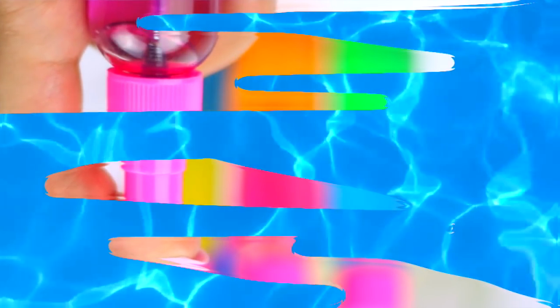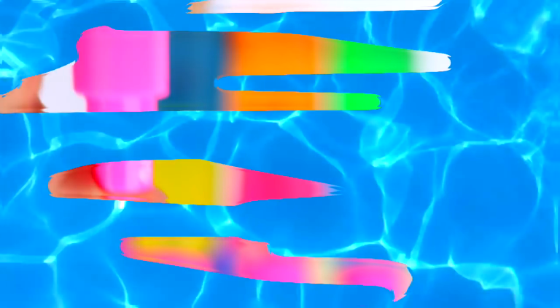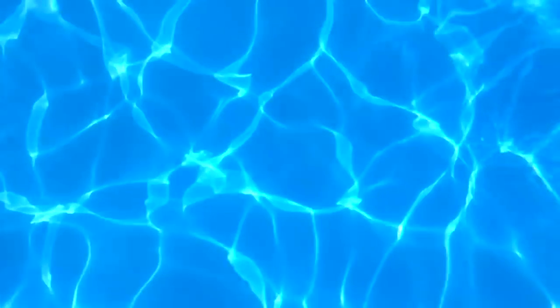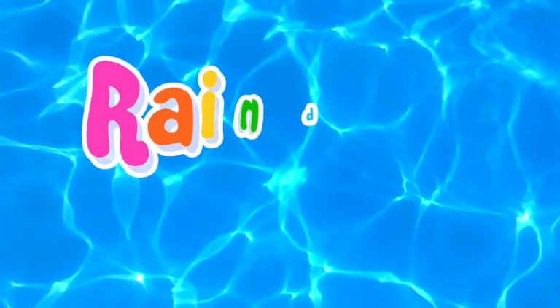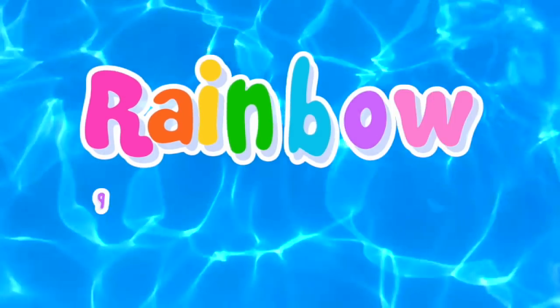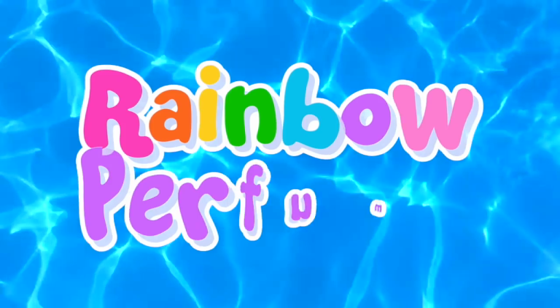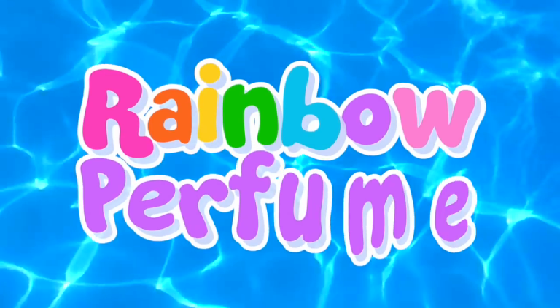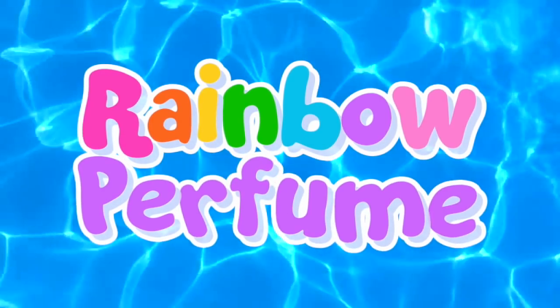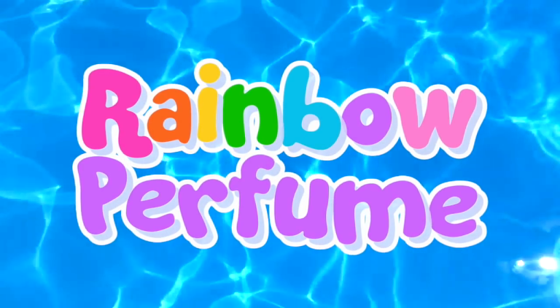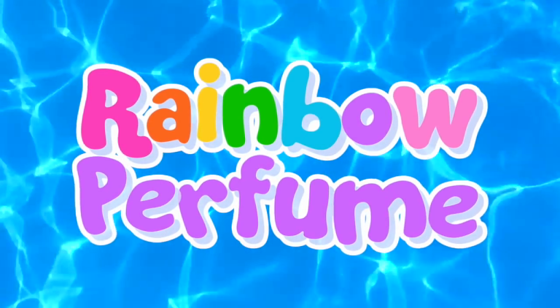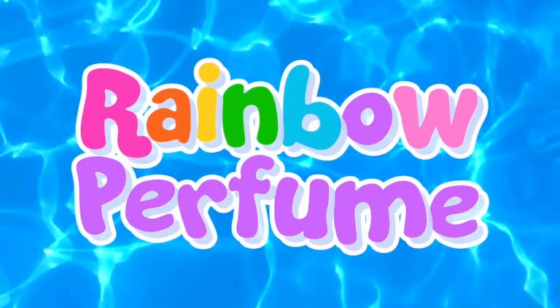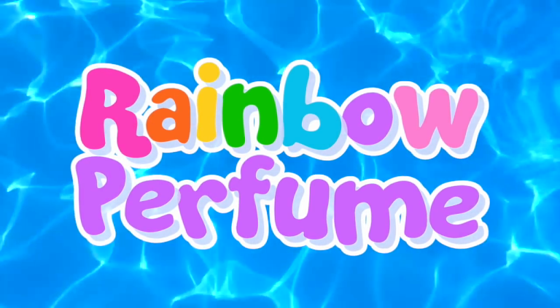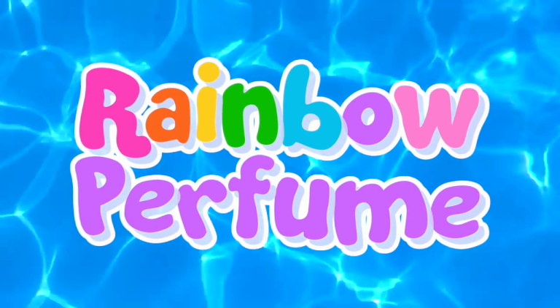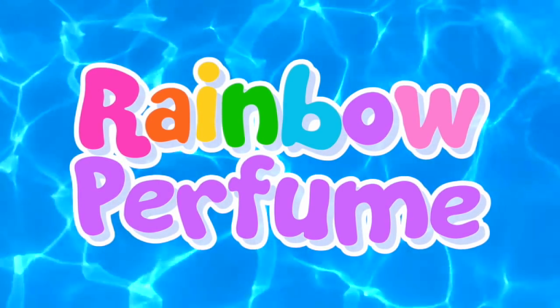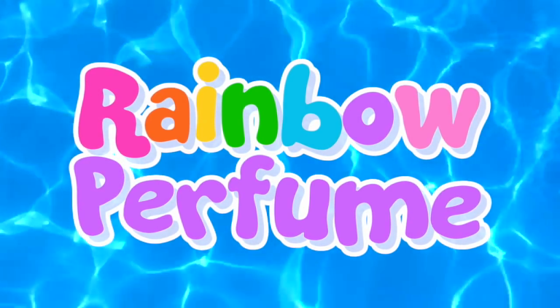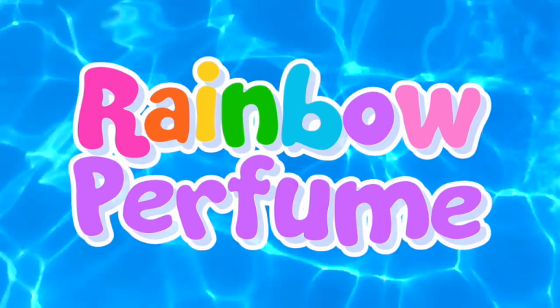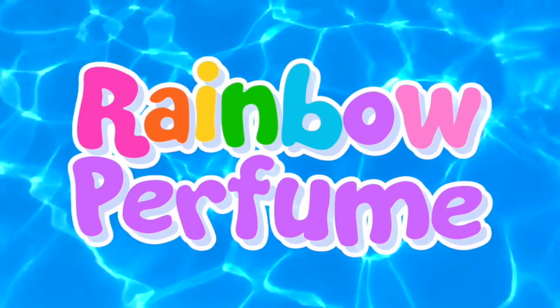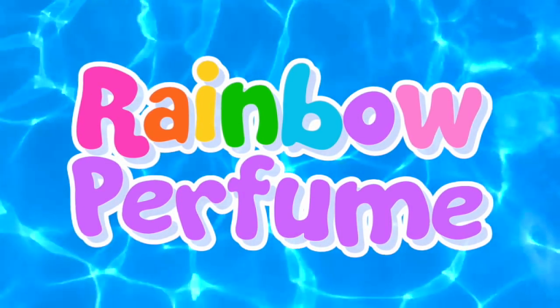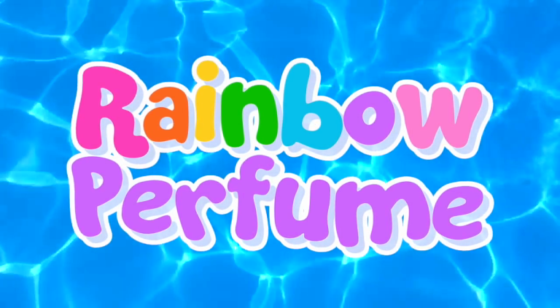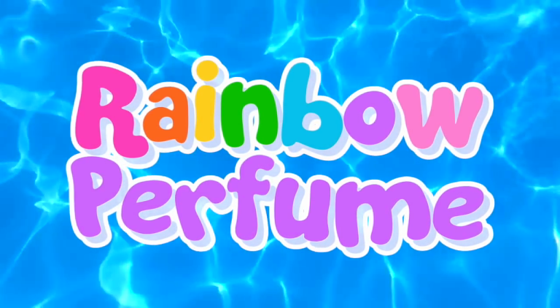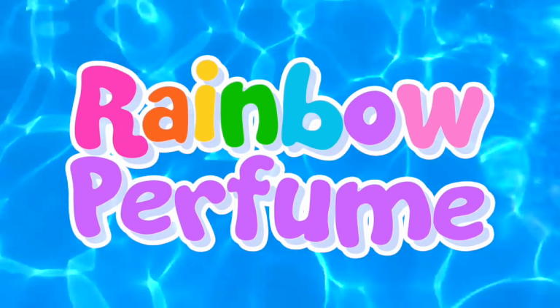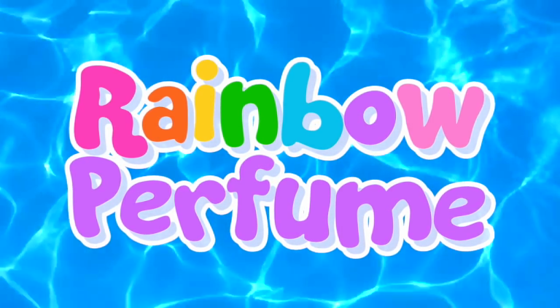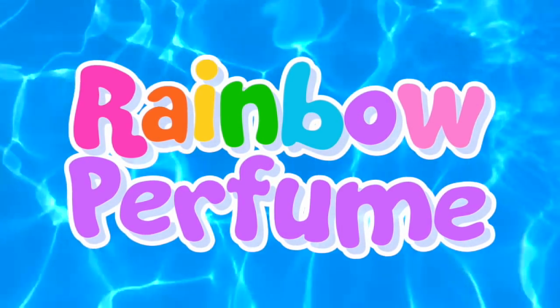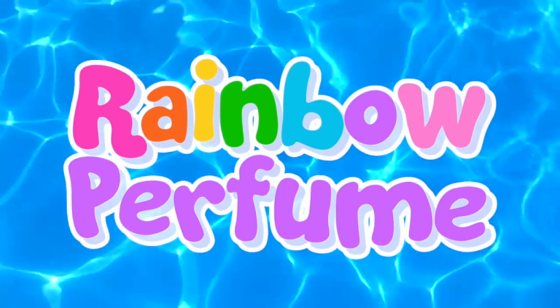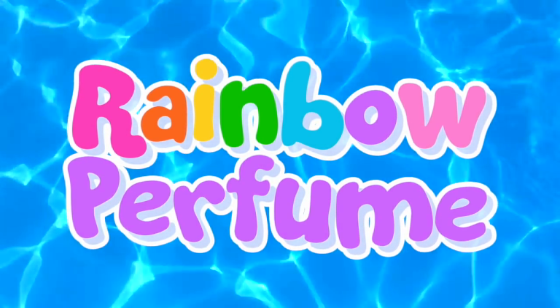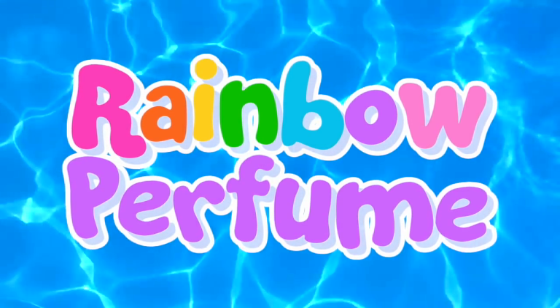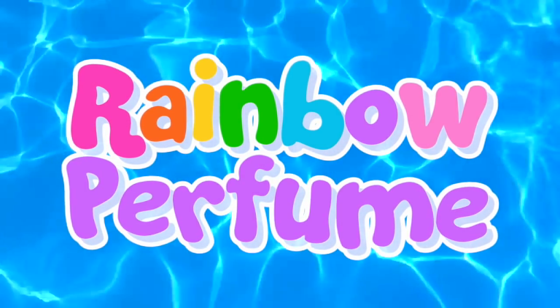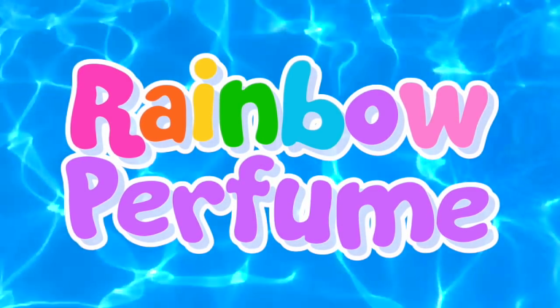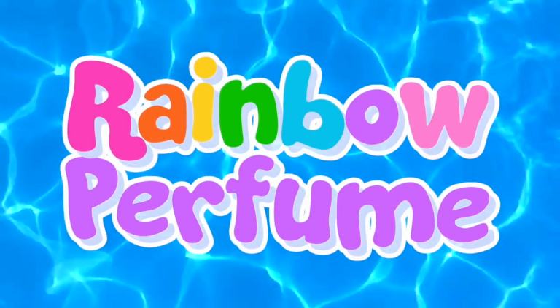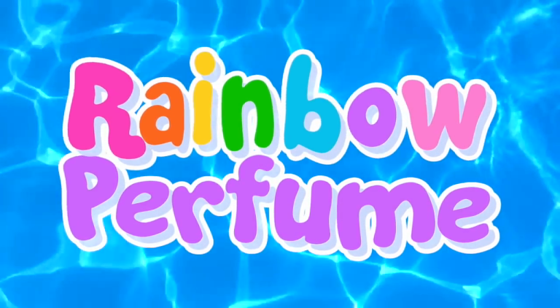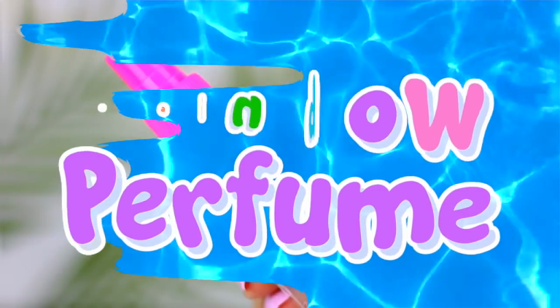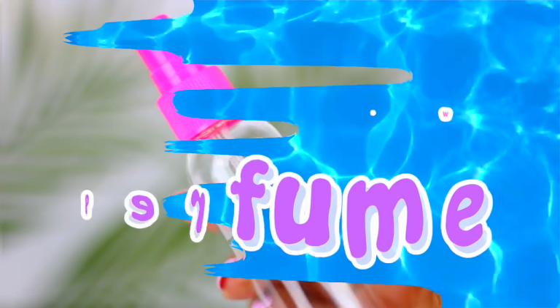Hi guys, in today's video I will show you how to make this super cool rainbow perfume that is perfect for summer.